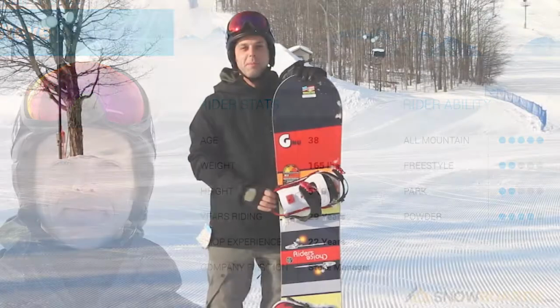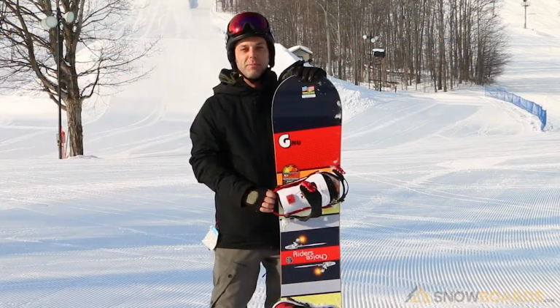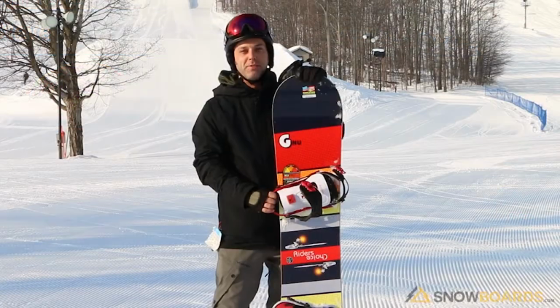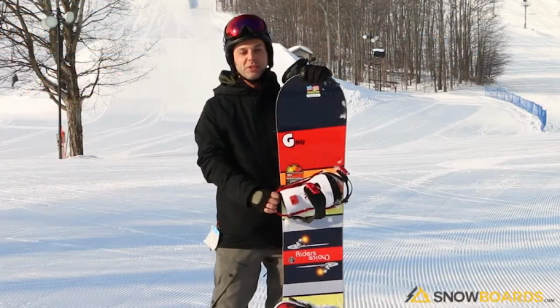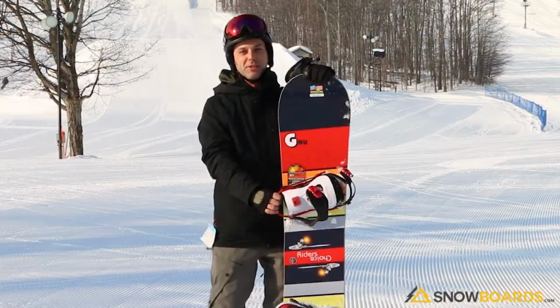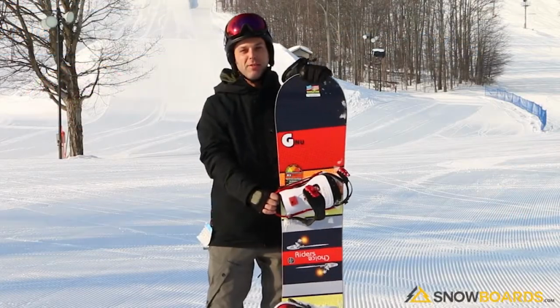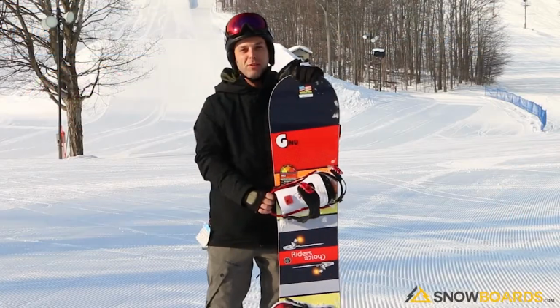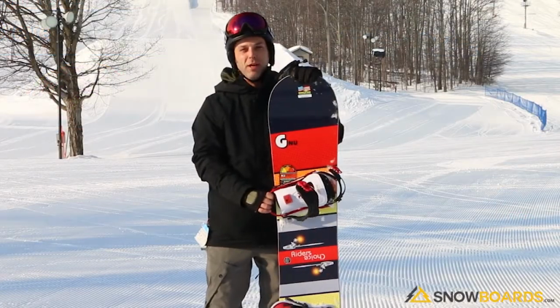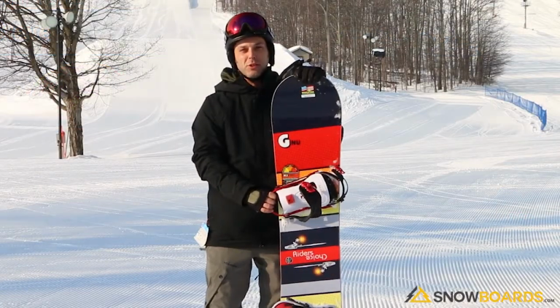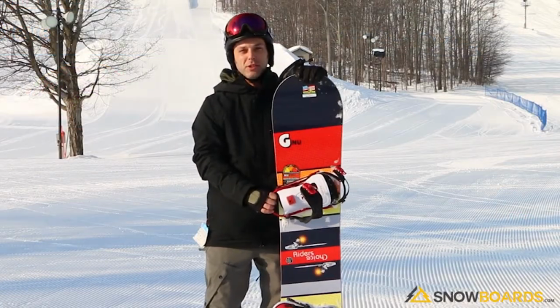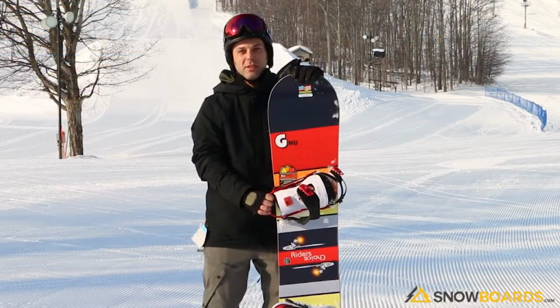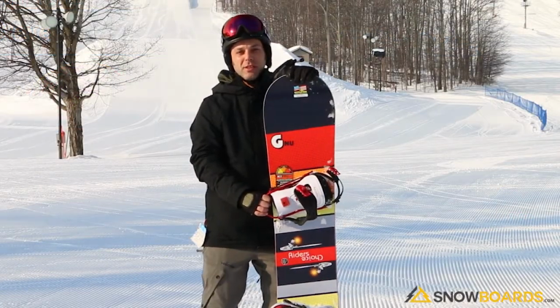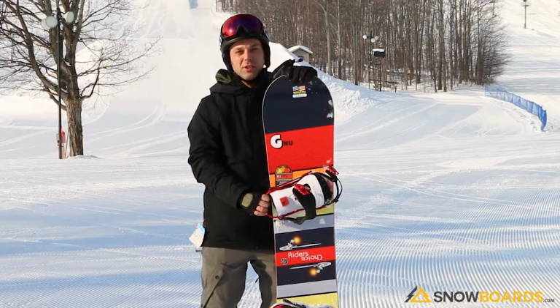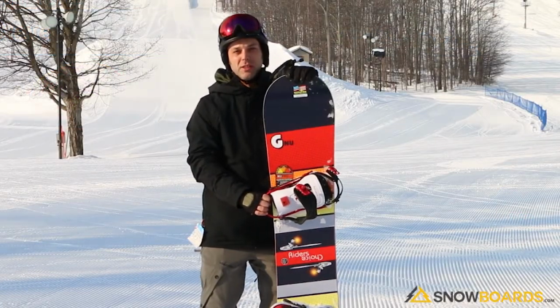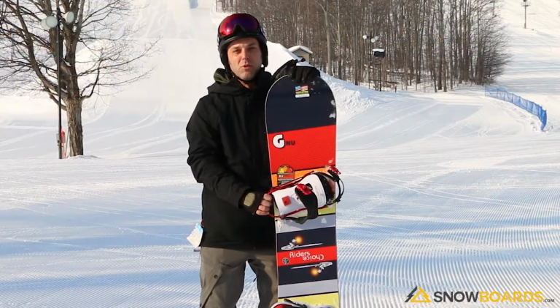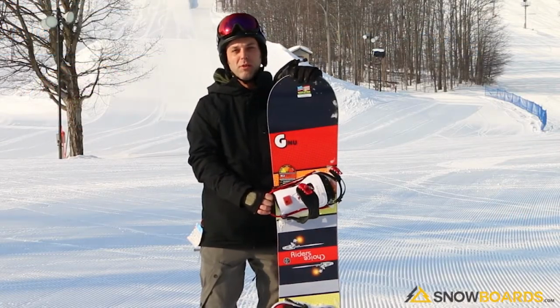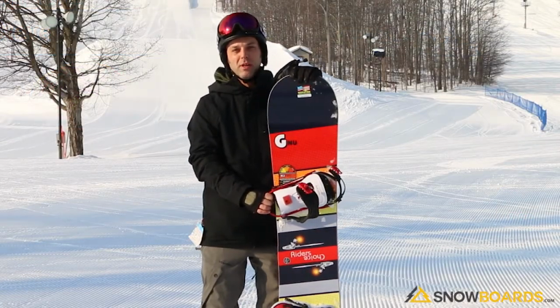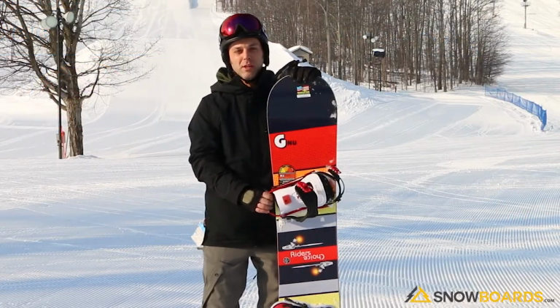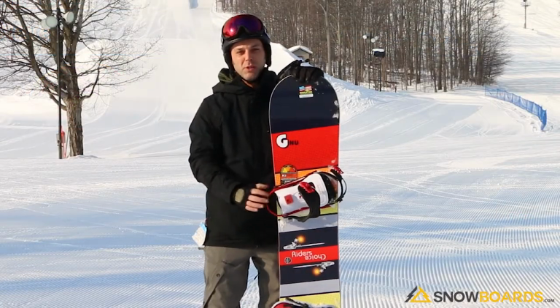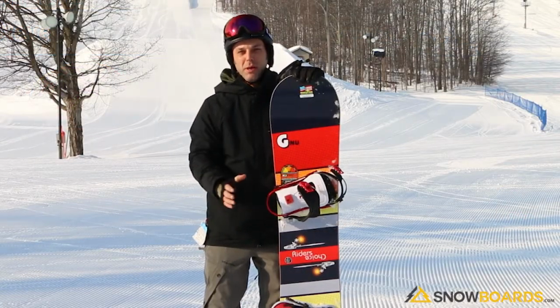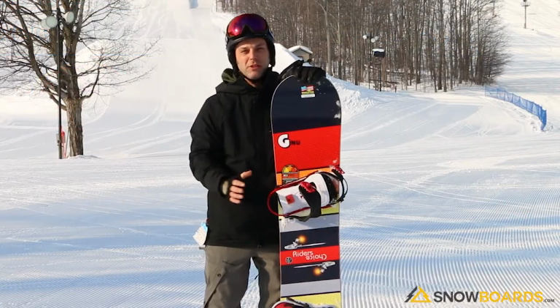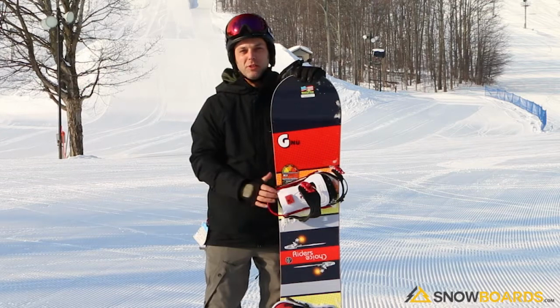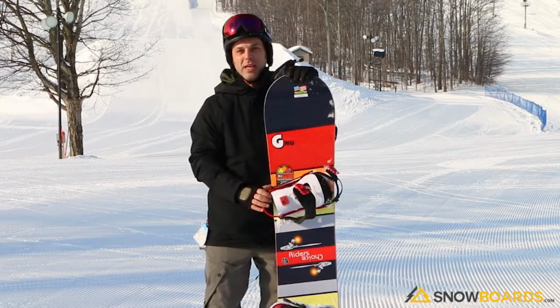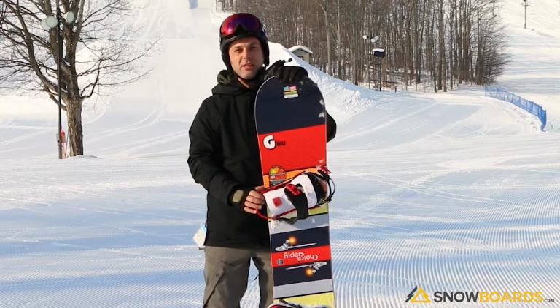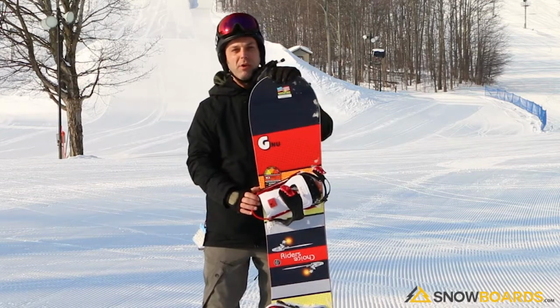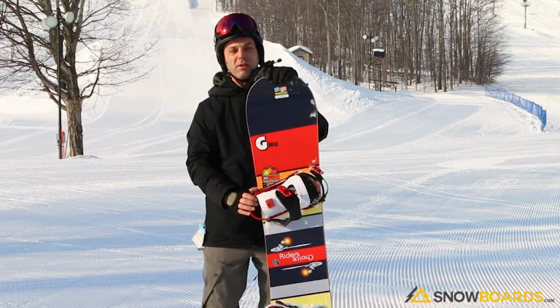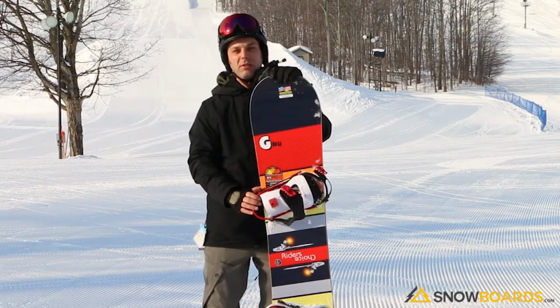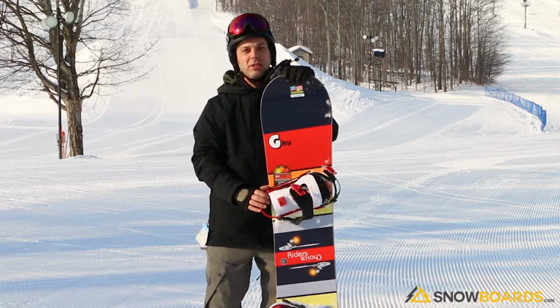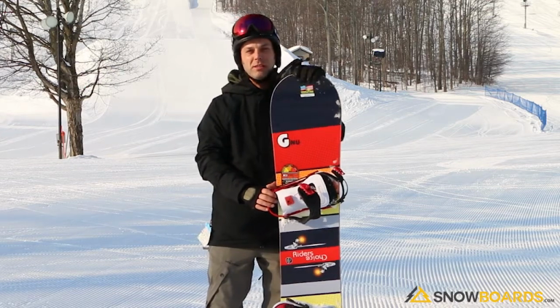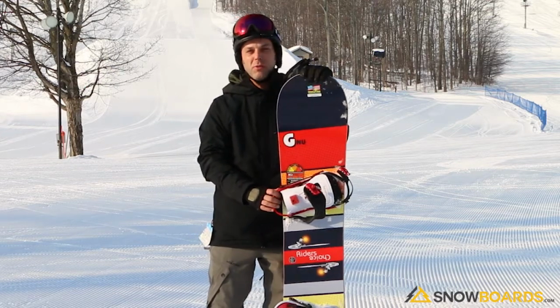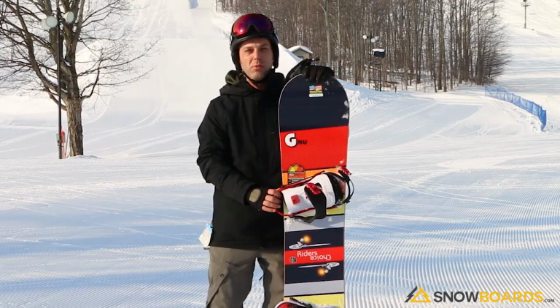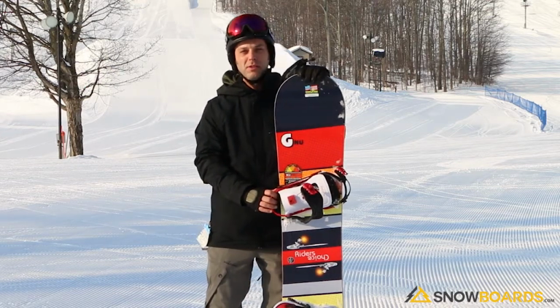My name is Steve. I just got done riding the Gnu Riders Choice. This is a great snowboard. It's really balanced. You can take it in the park, you can take it down groomed runs.